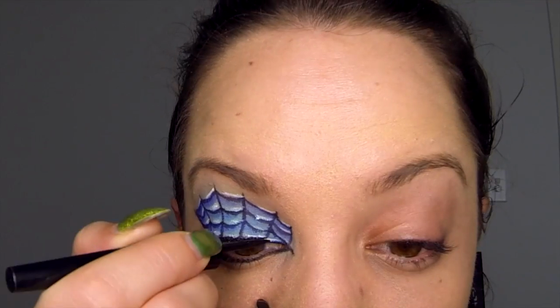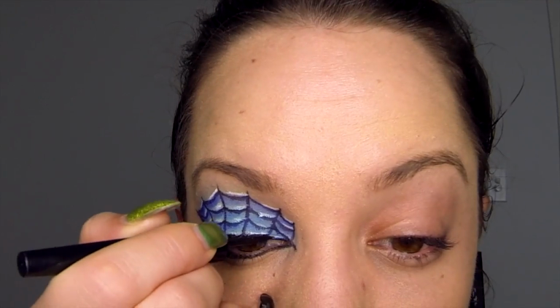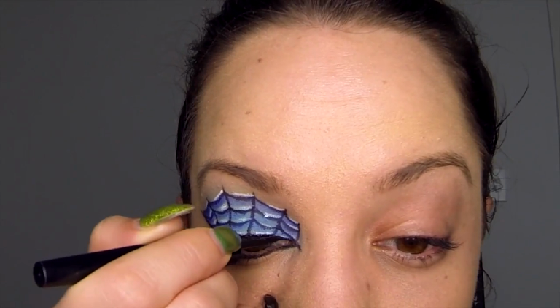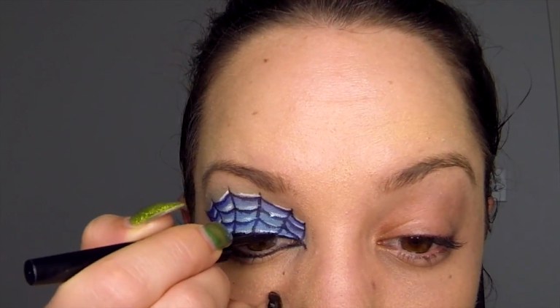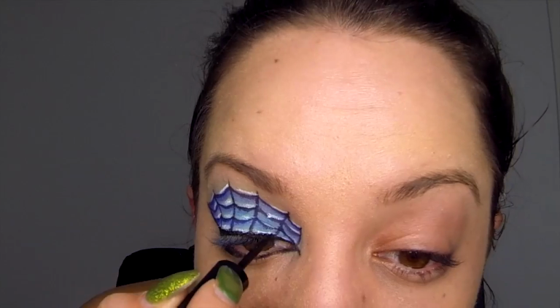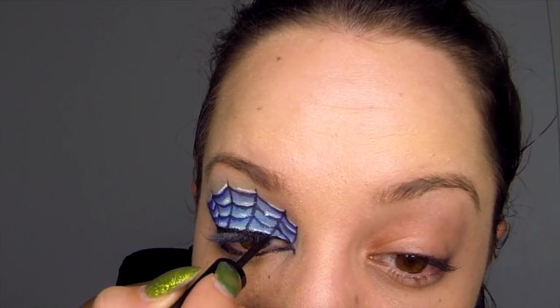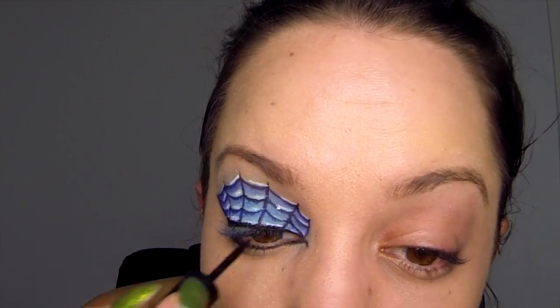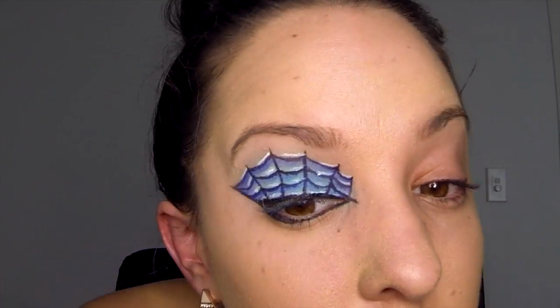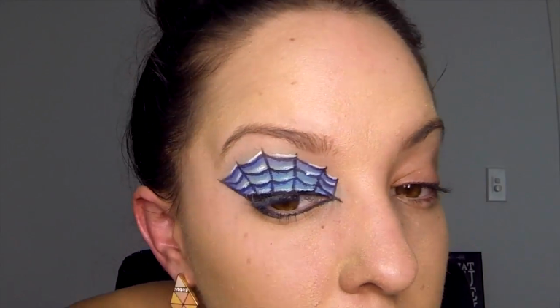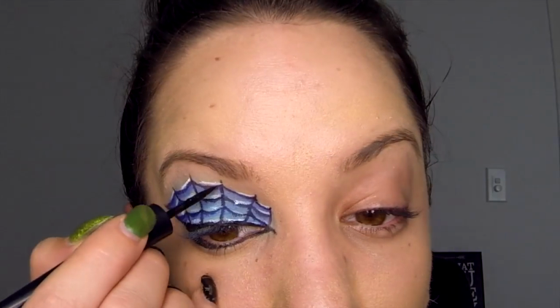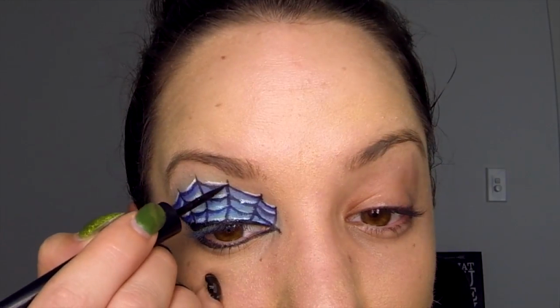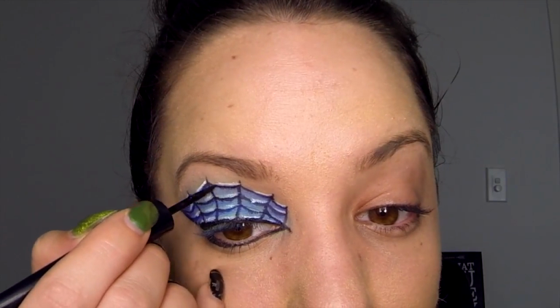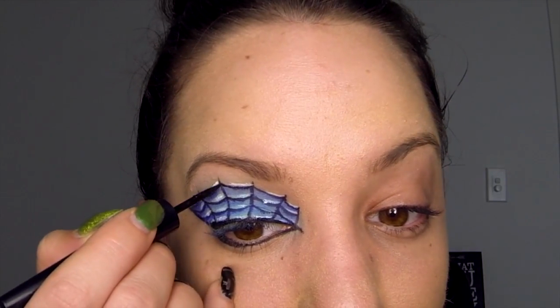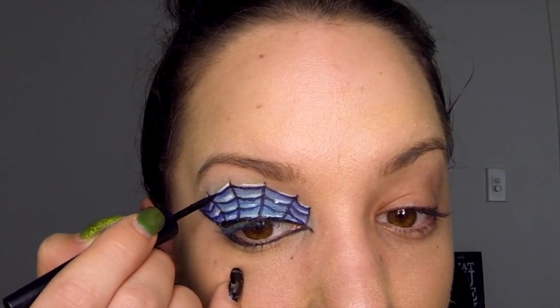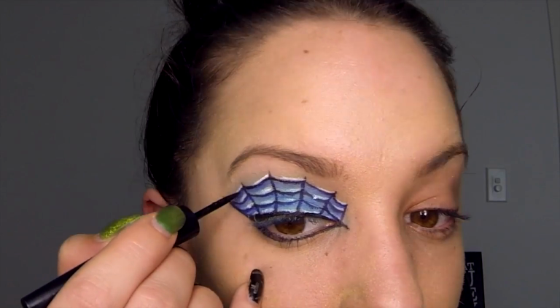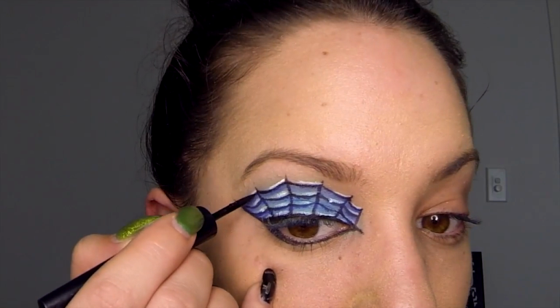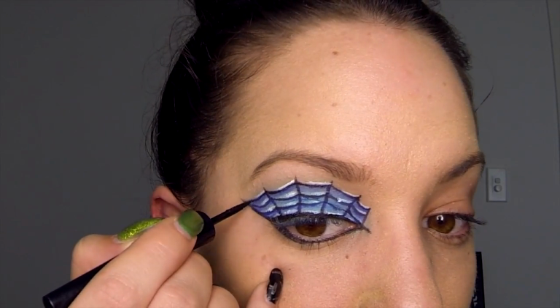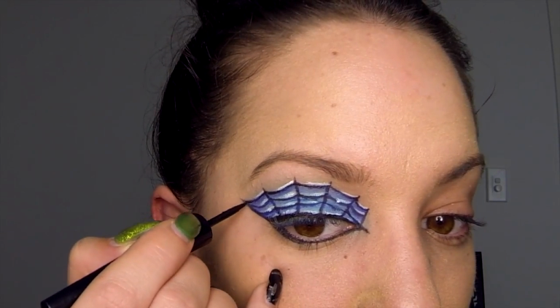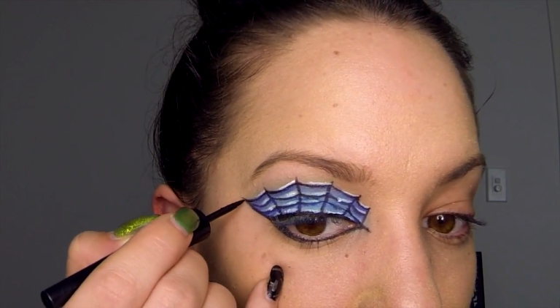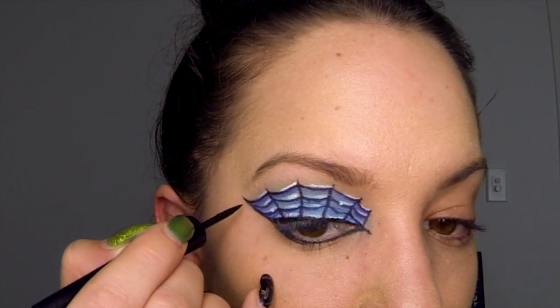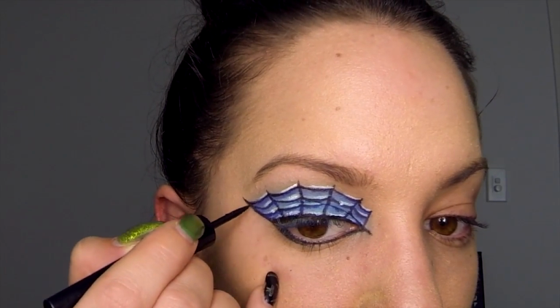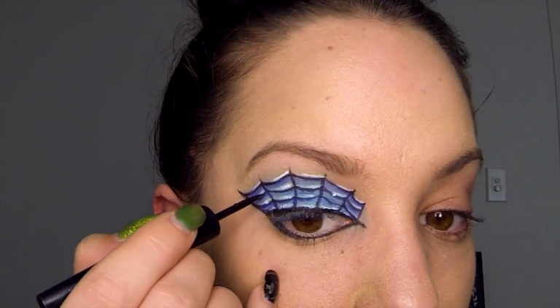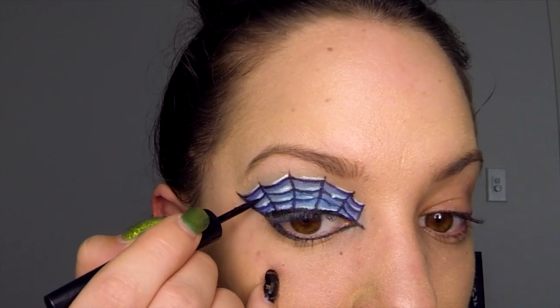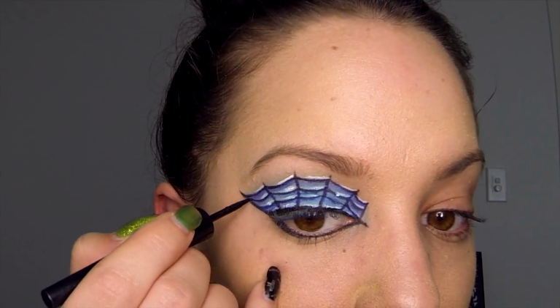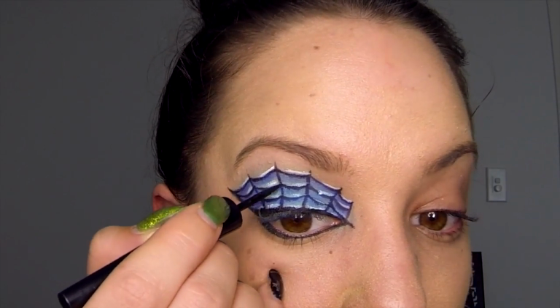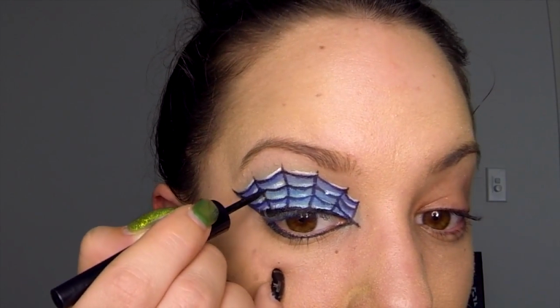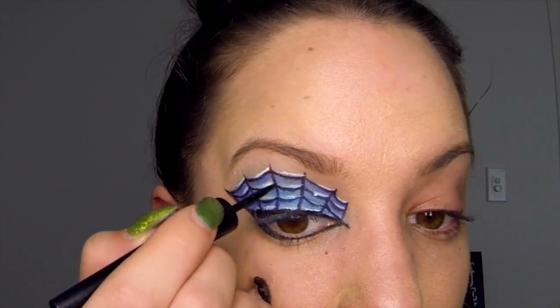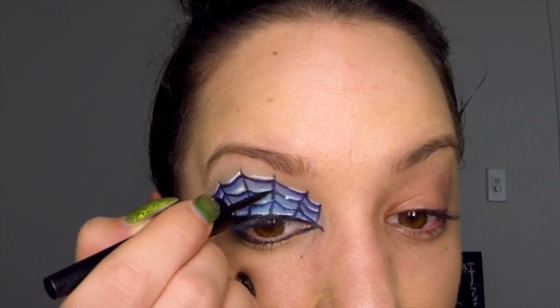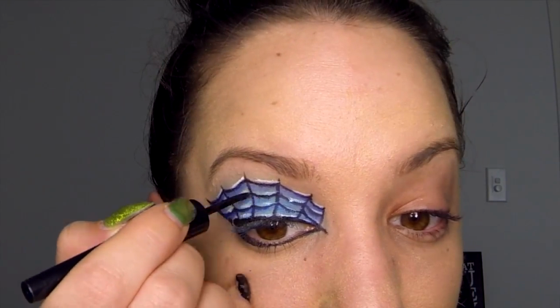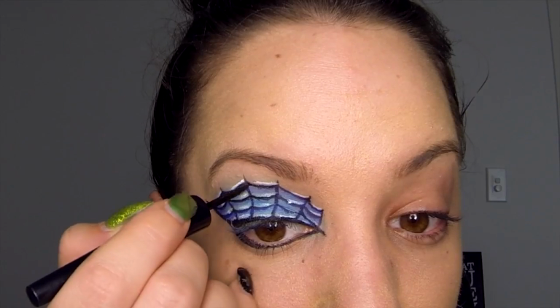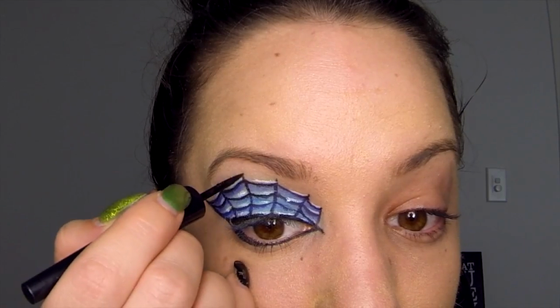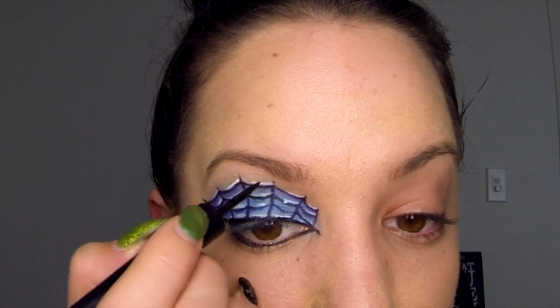Once you've done all of your white sections, take your black liquid eyeliner once again and go over all of the original black lines.